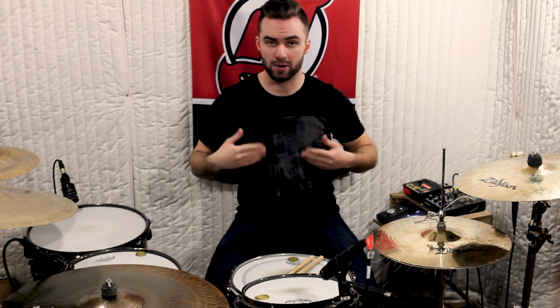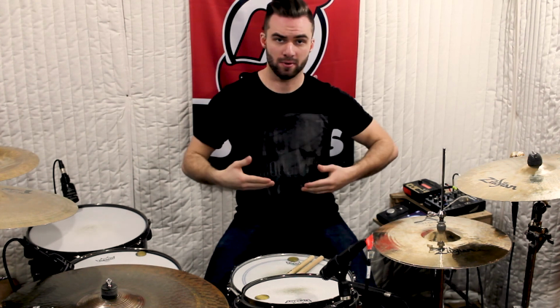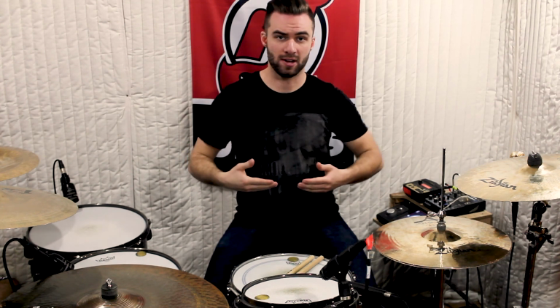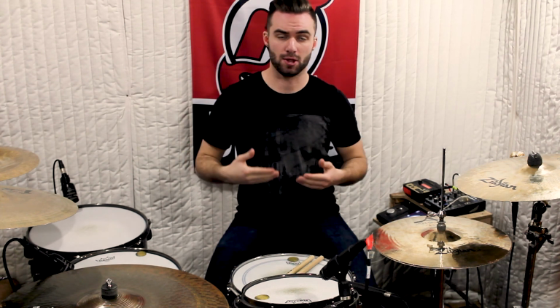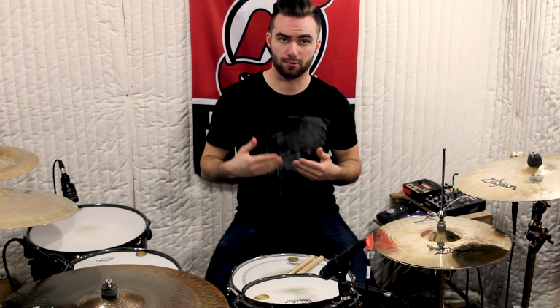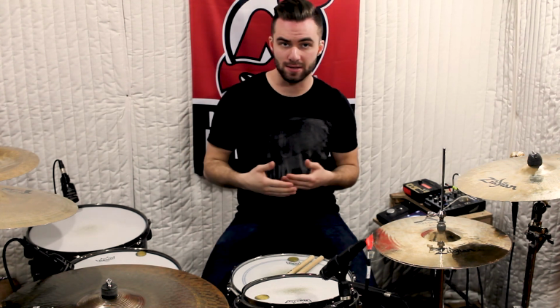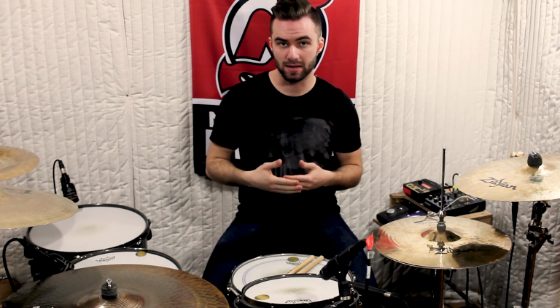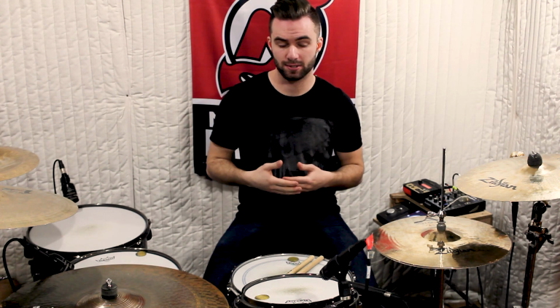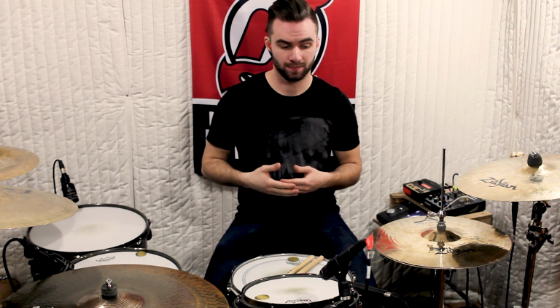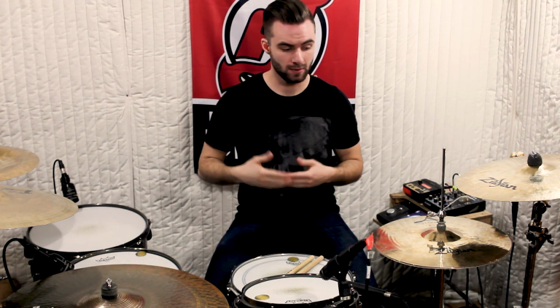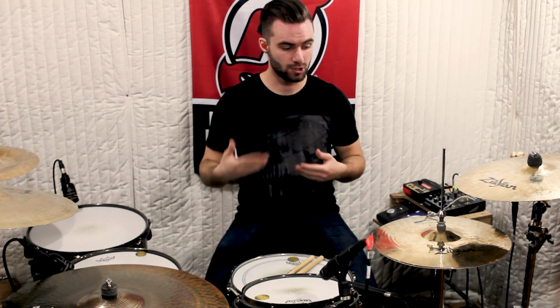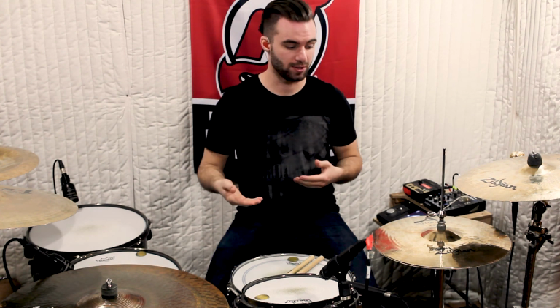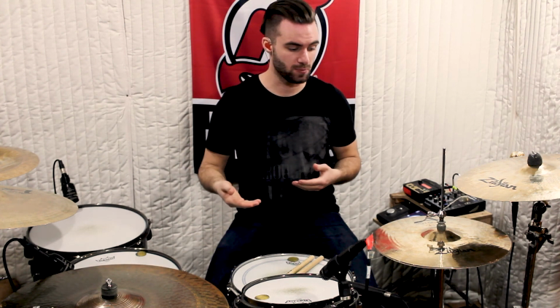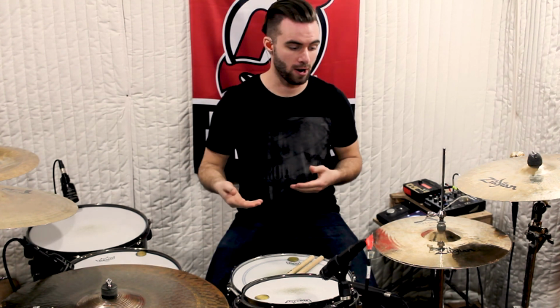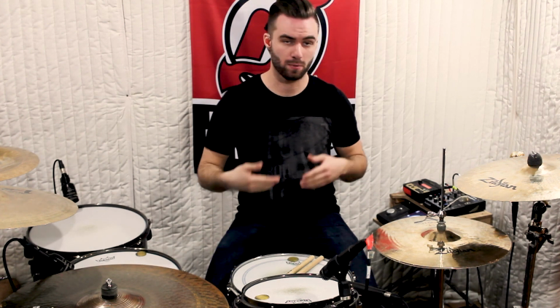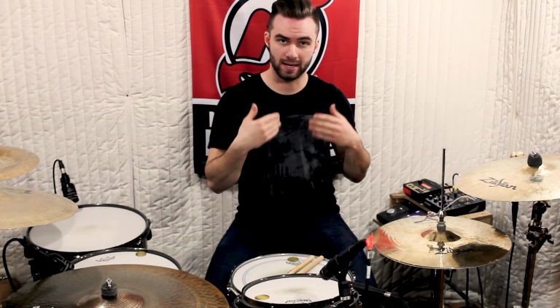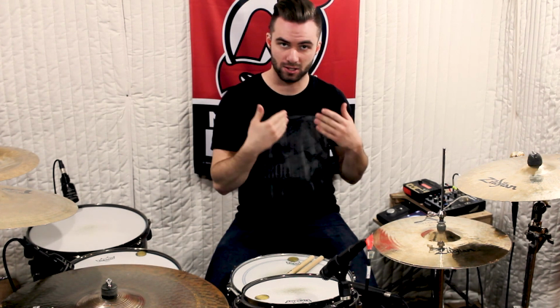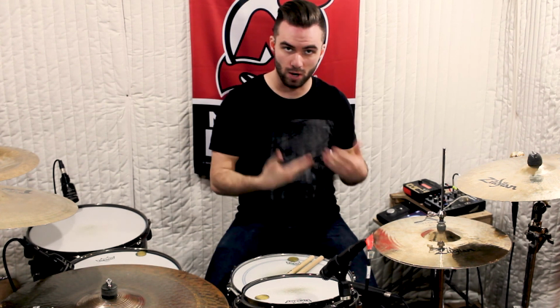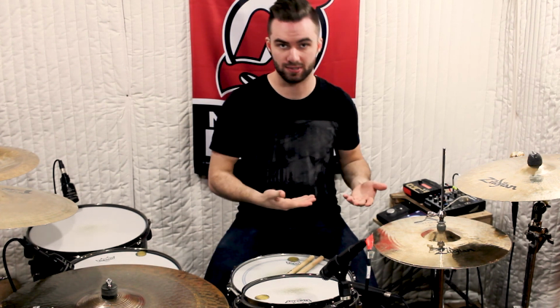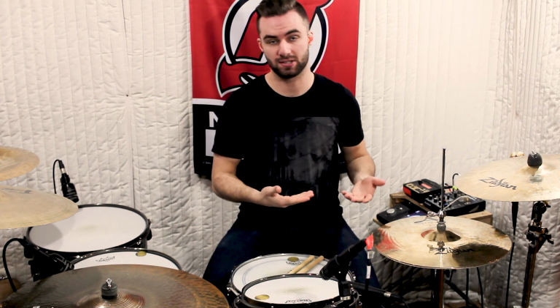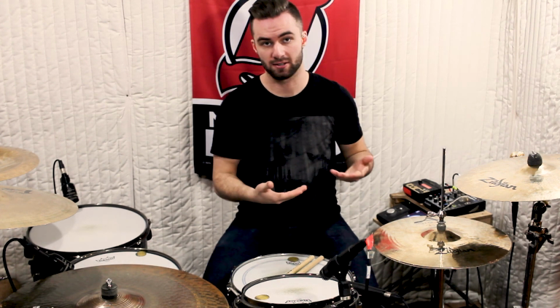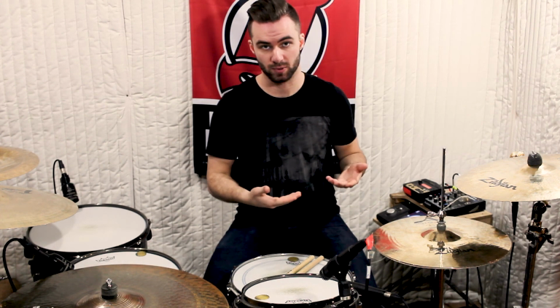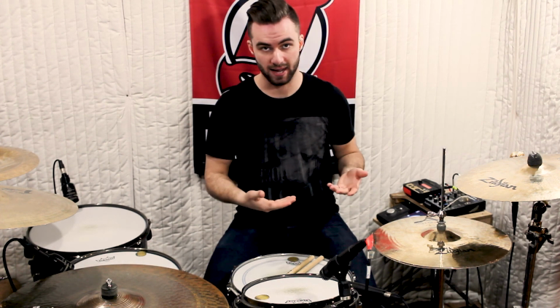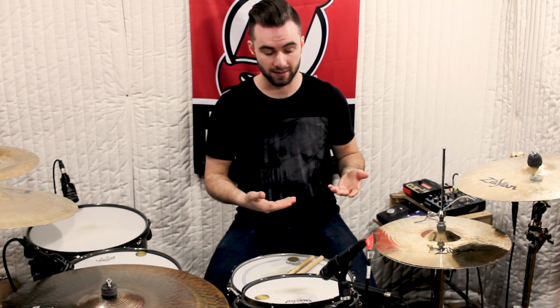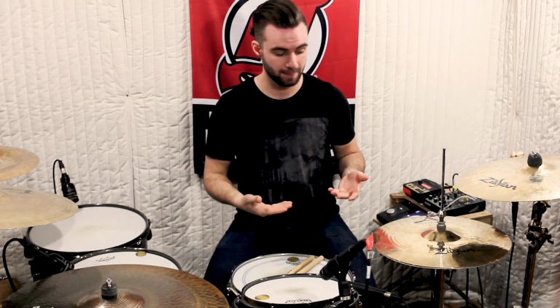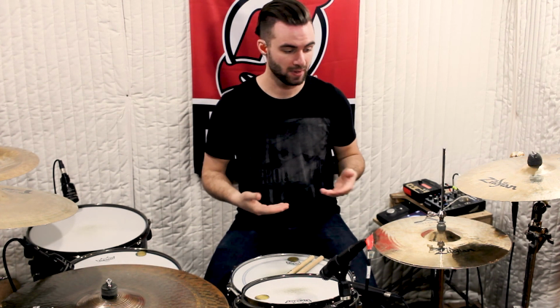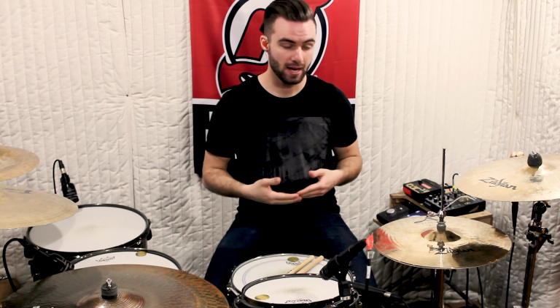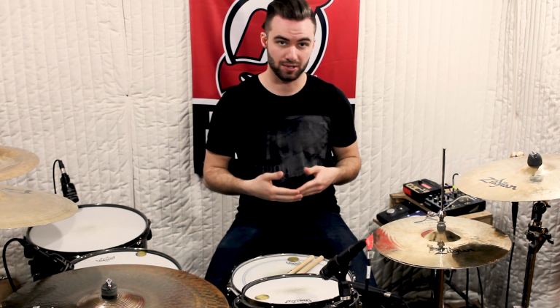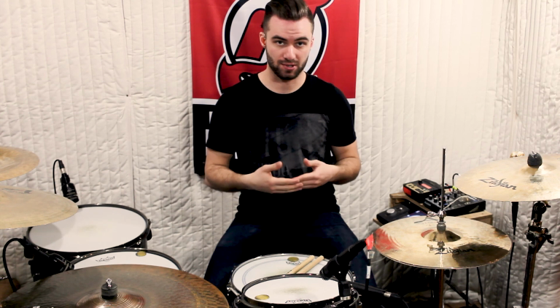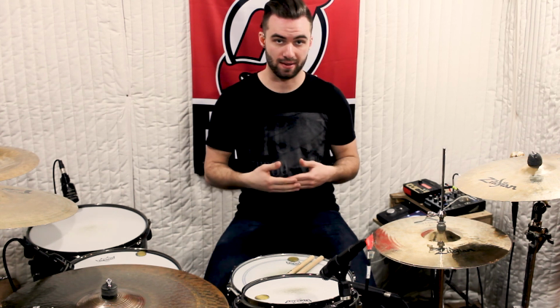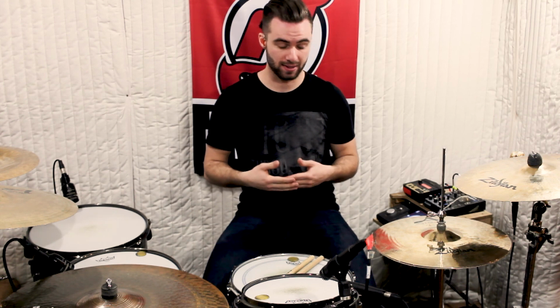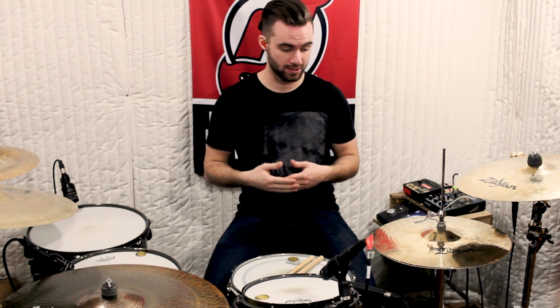Now we're going to move on to three beats. At this point you're playing 12 16th notes with the hands, and this is going to sound like this.